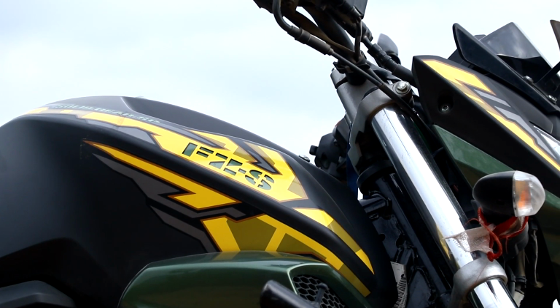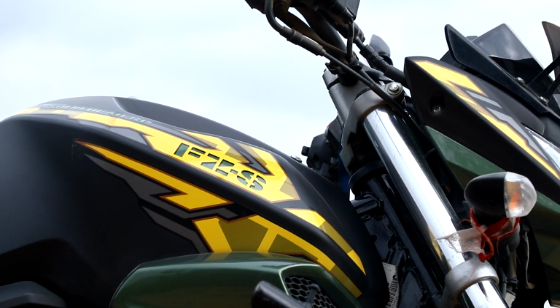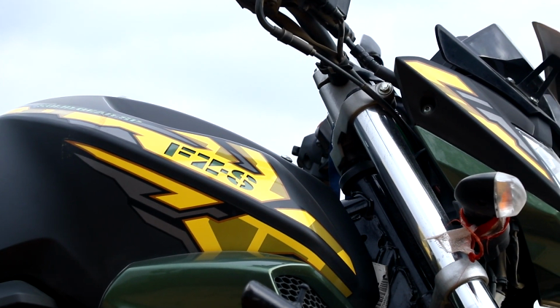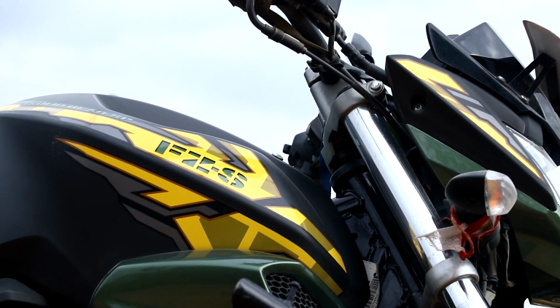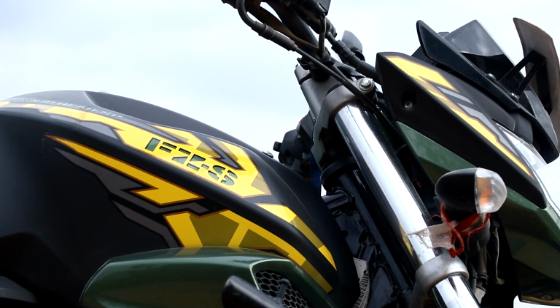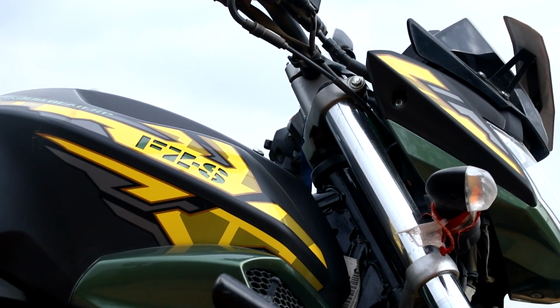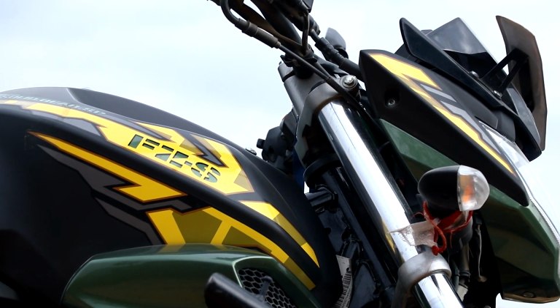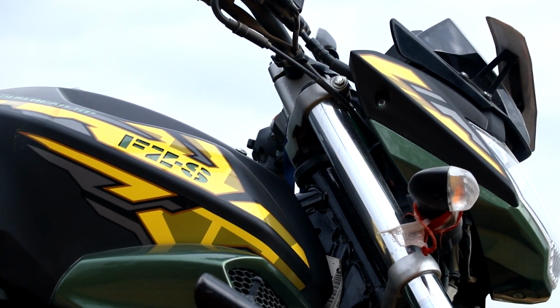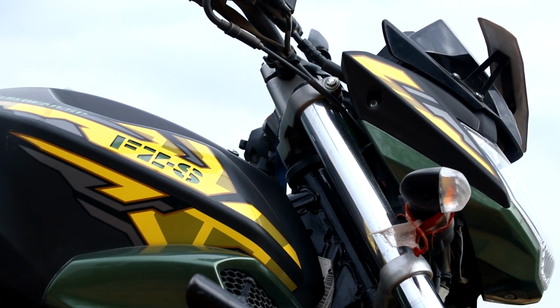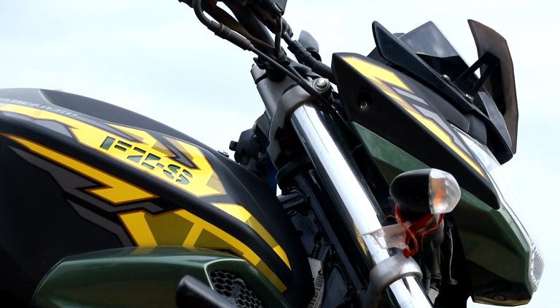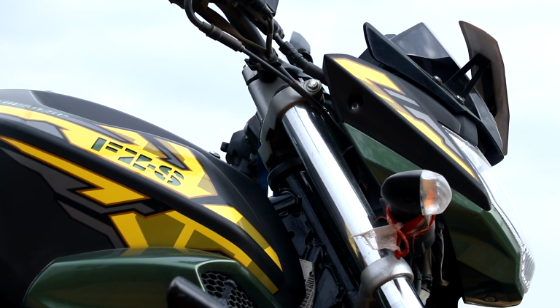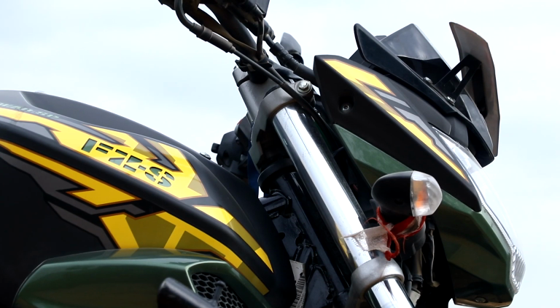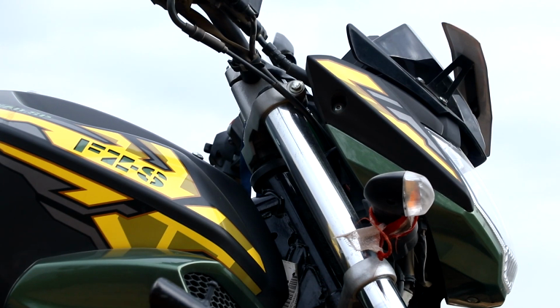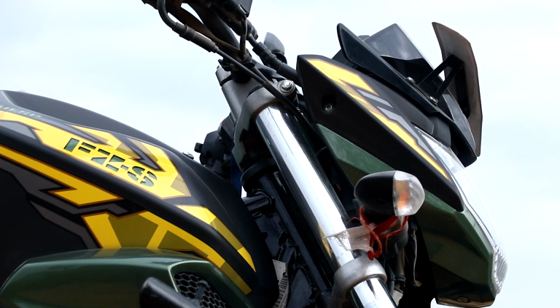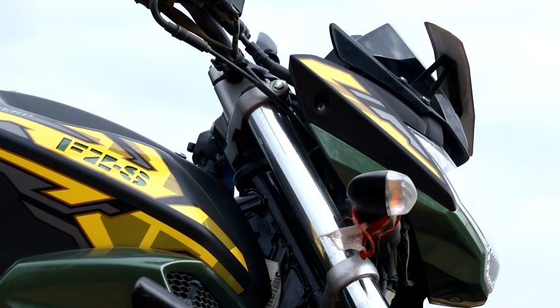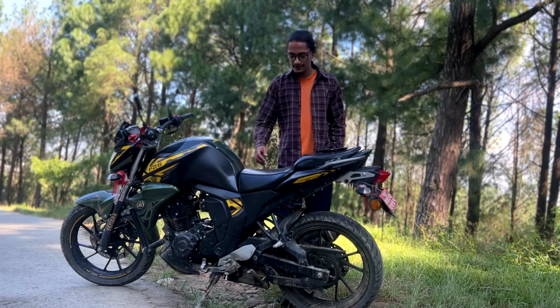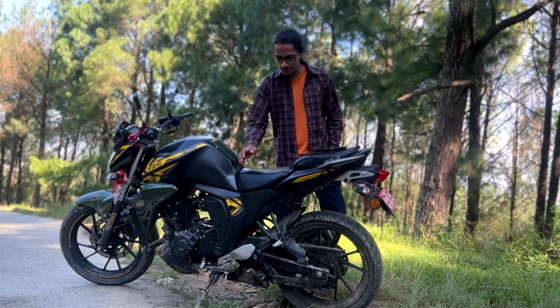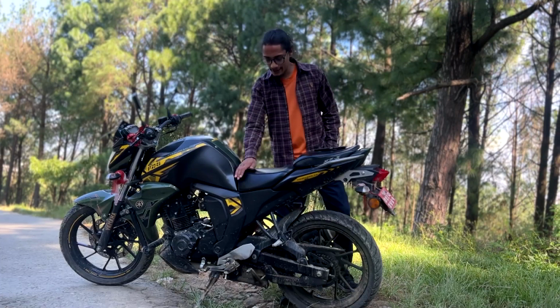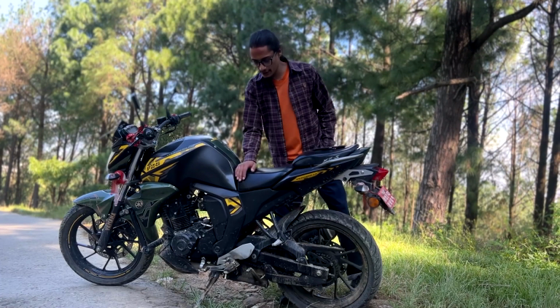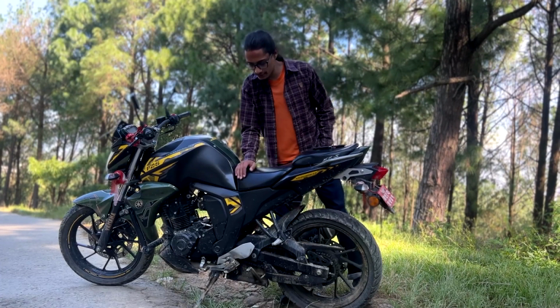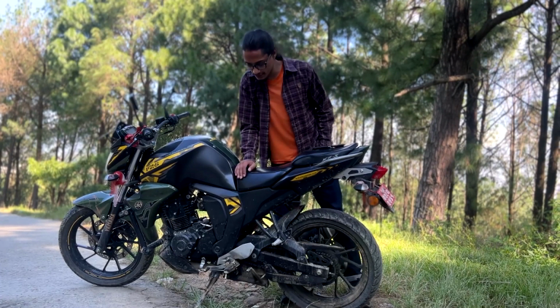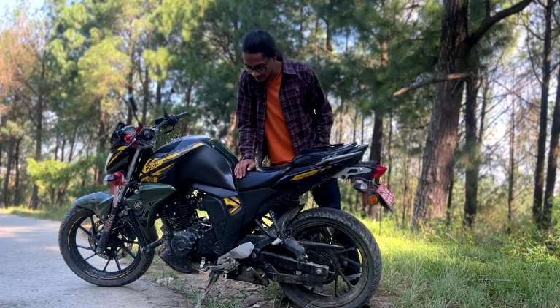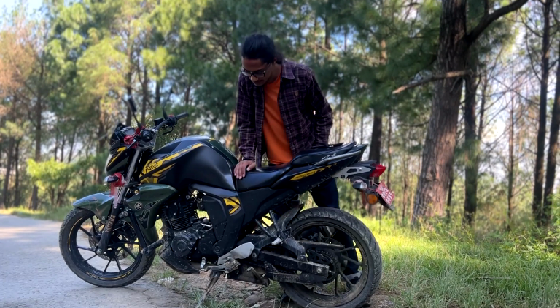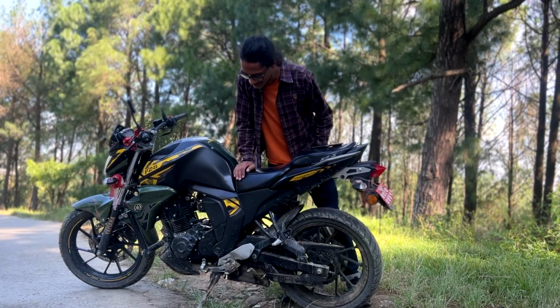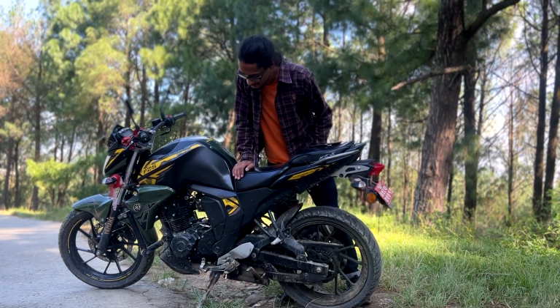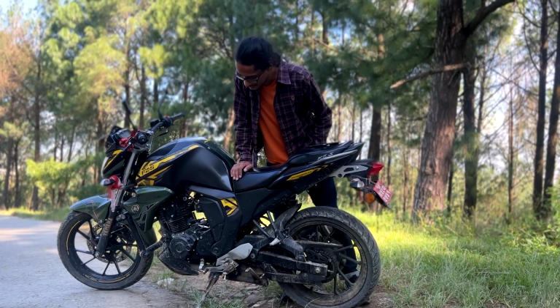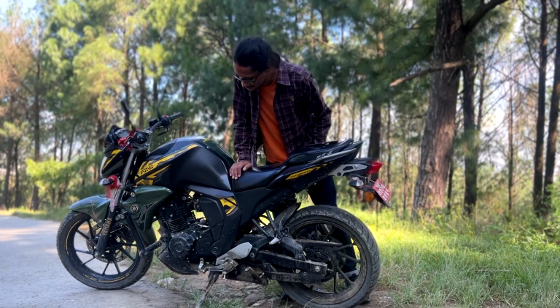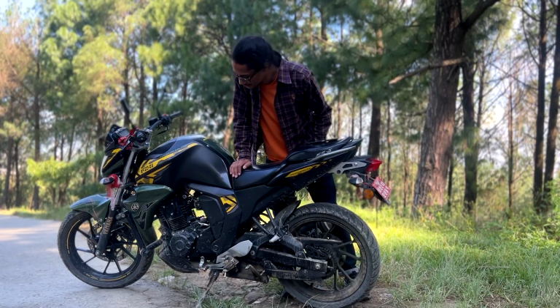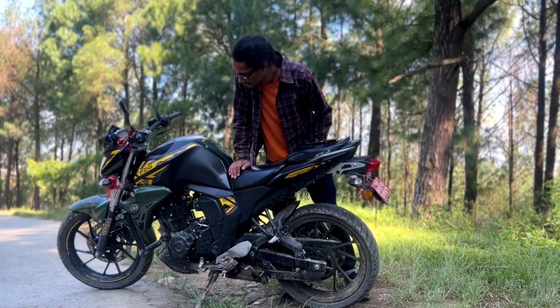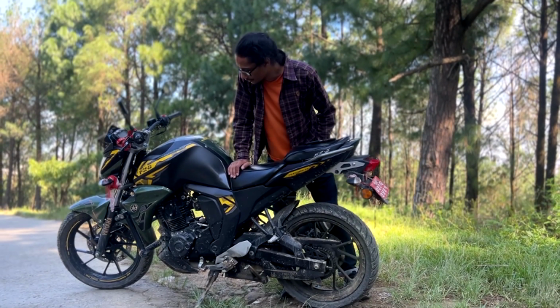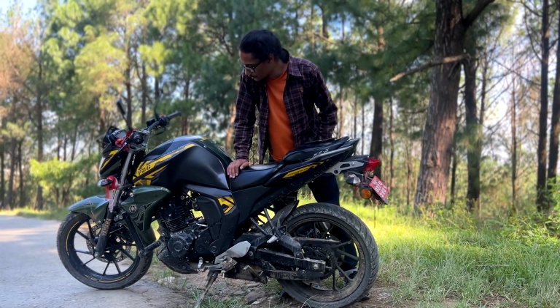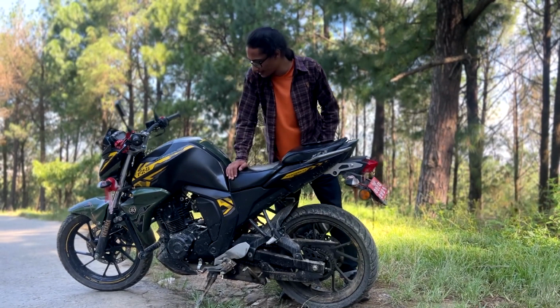I am very satisfied right now with this bike overall. I am satisfied in every way with how it performs.